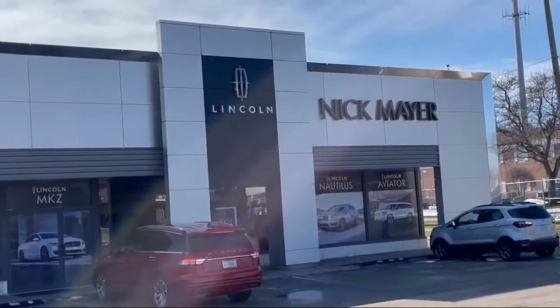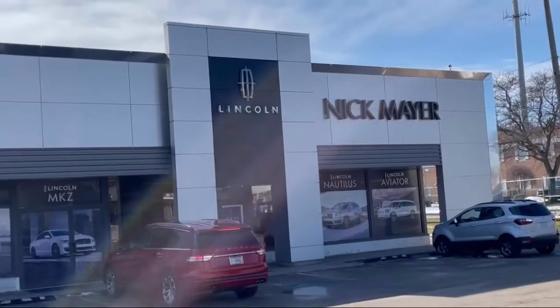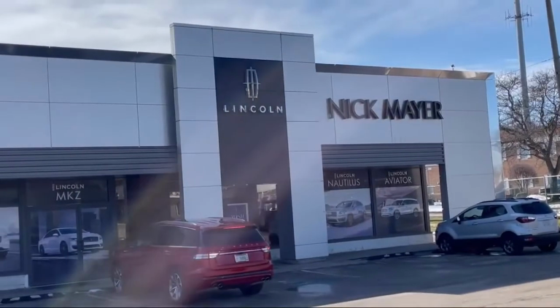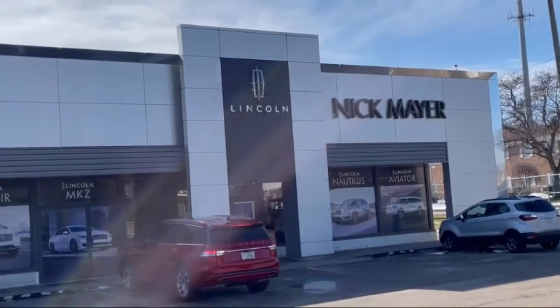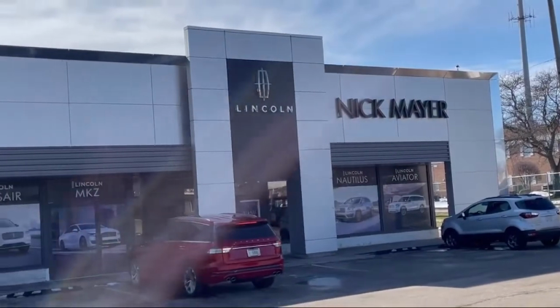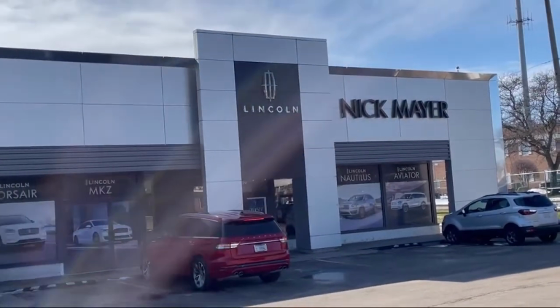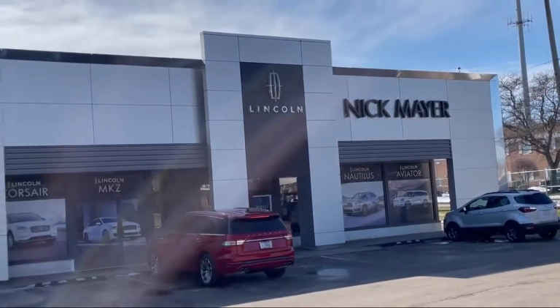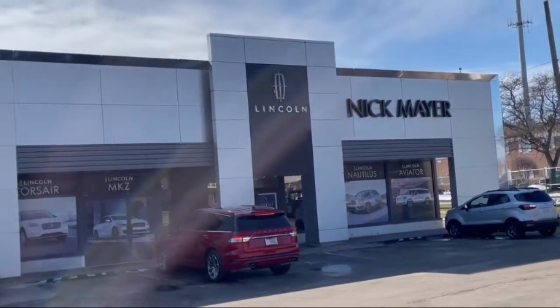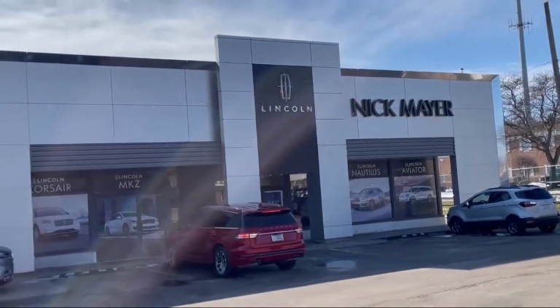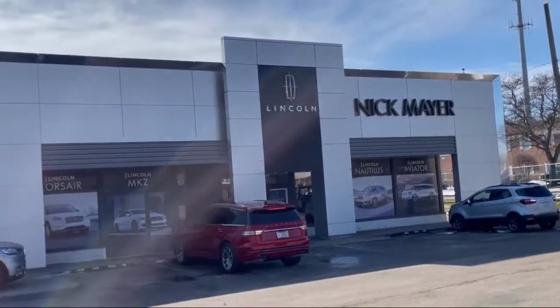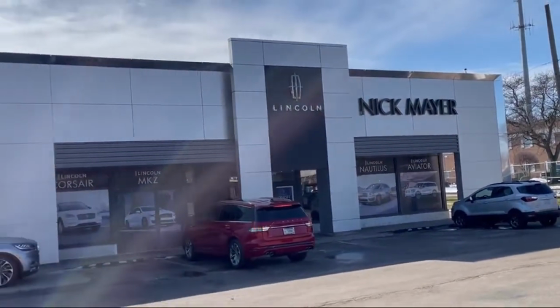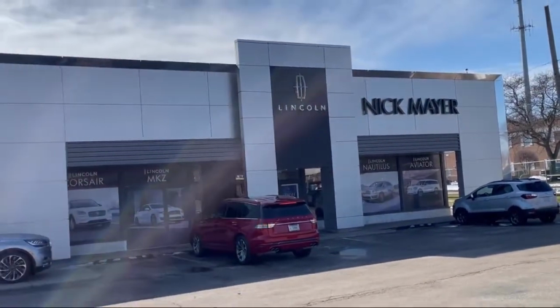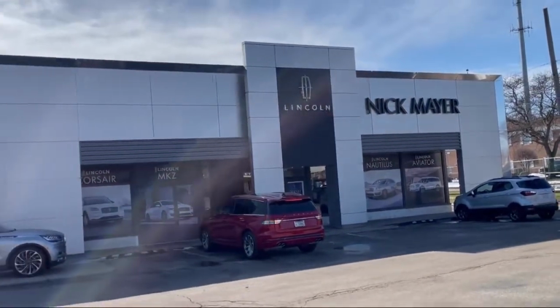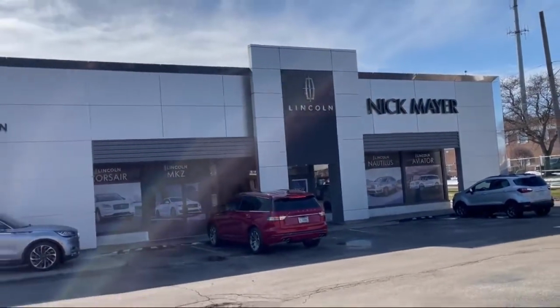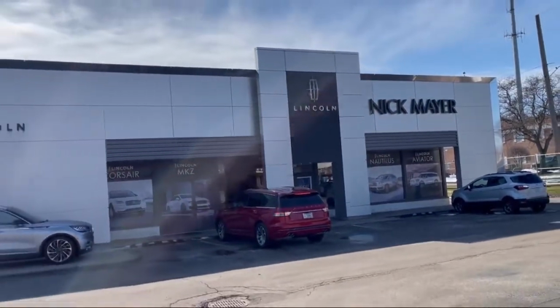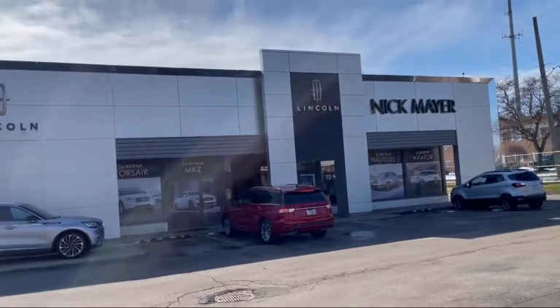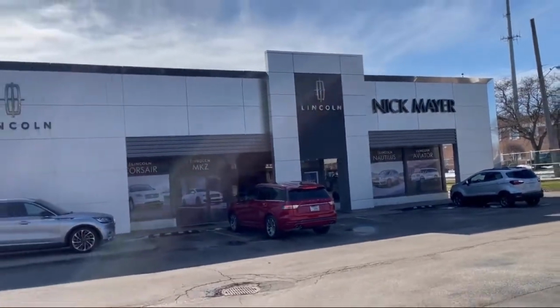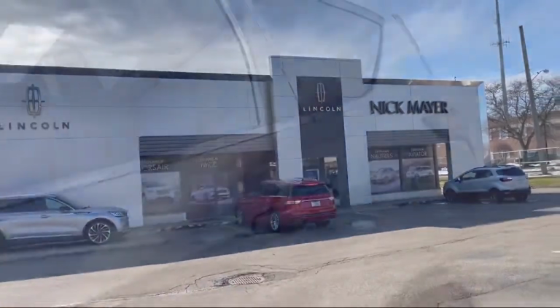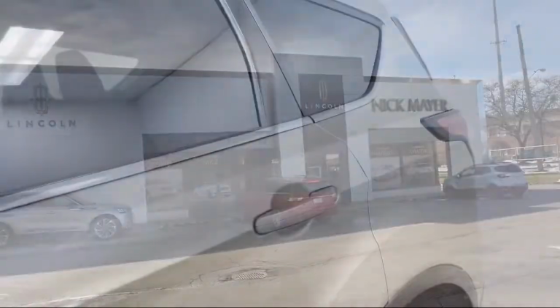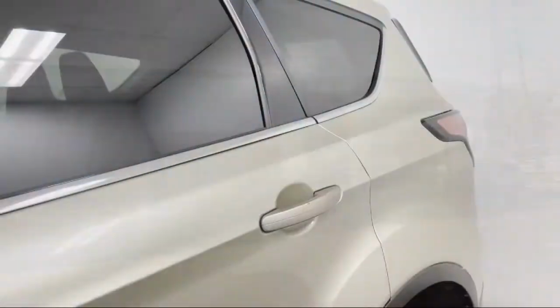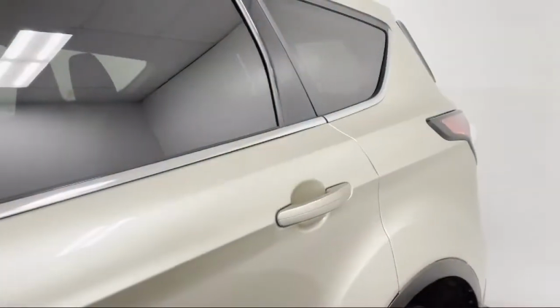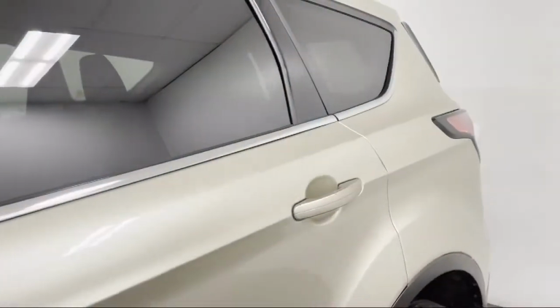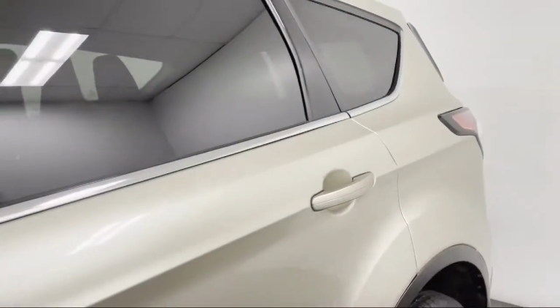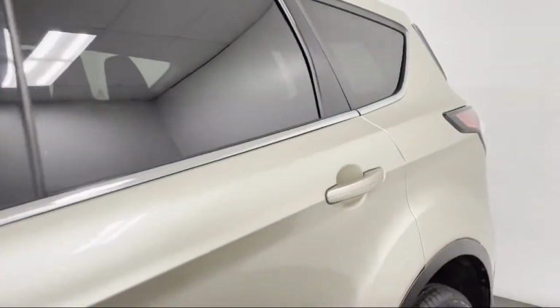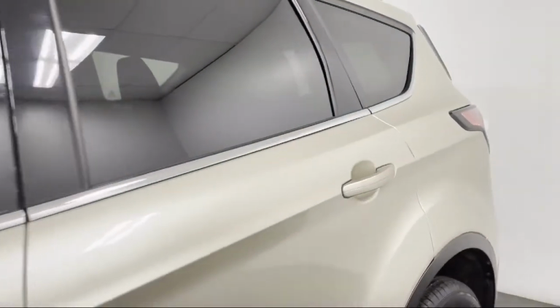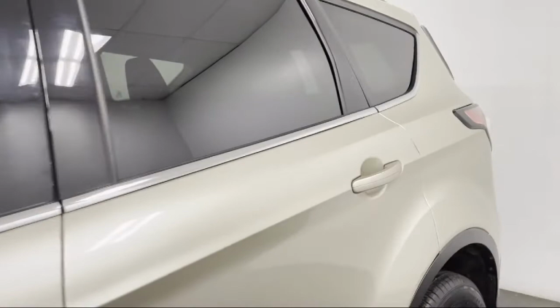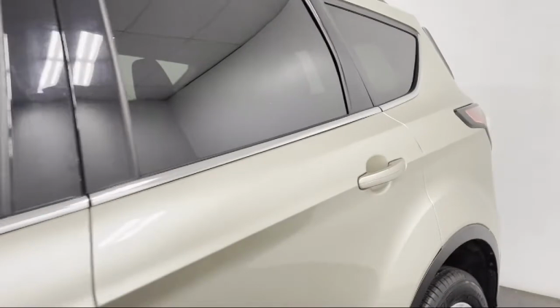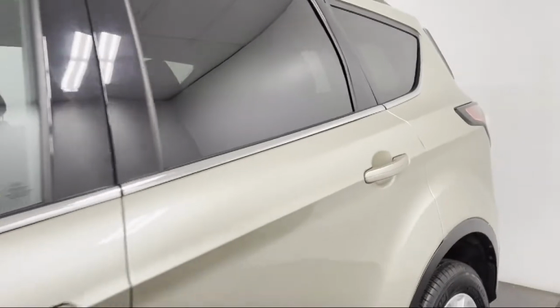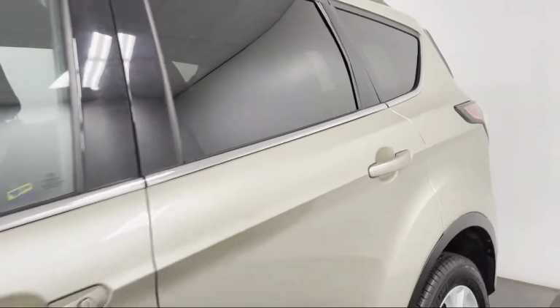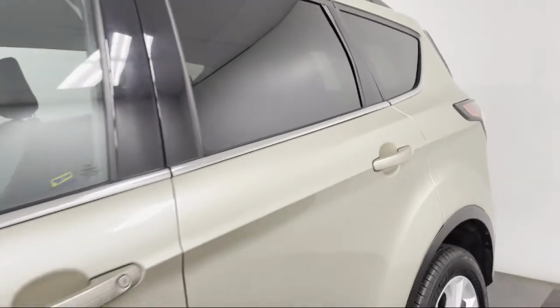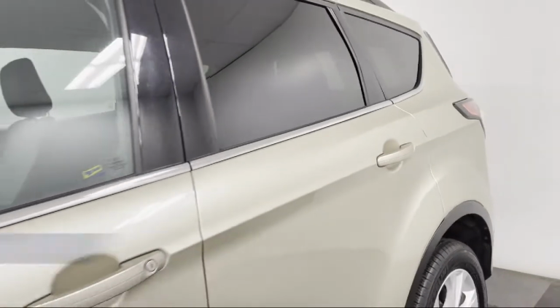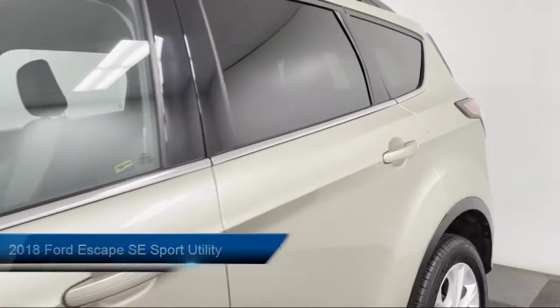Welcome to Nick Mayer Lincoln Mayfield, and here's a look at another one of our great vehicles from our inventory.